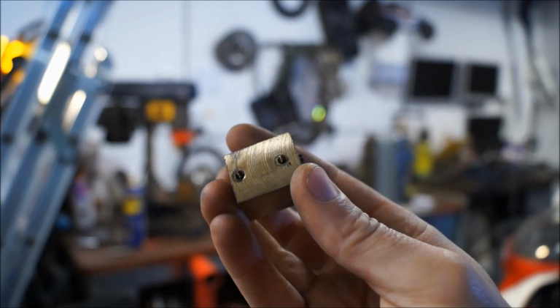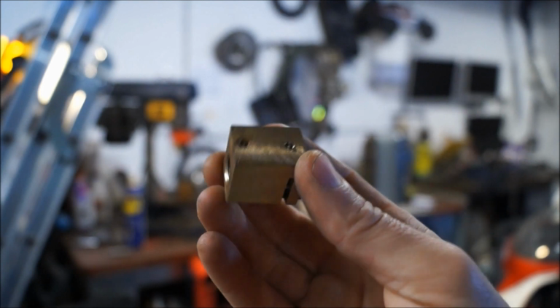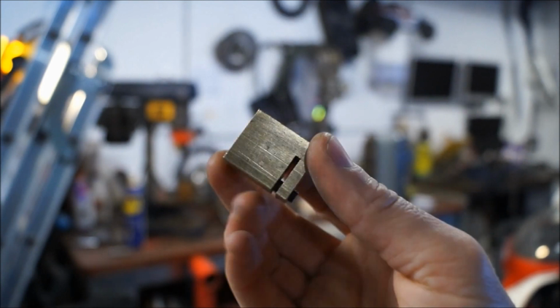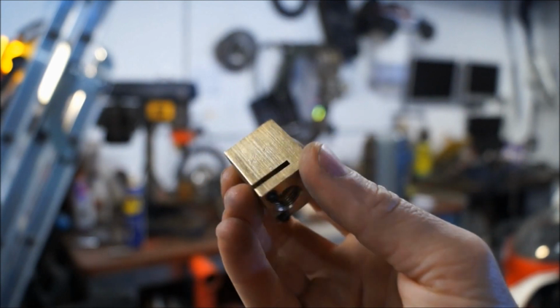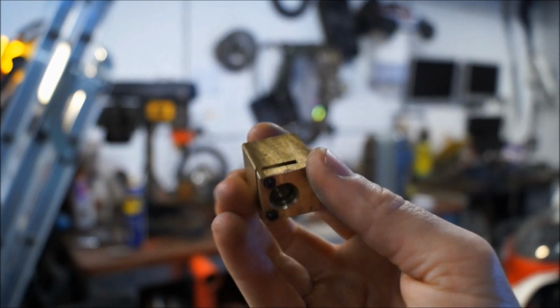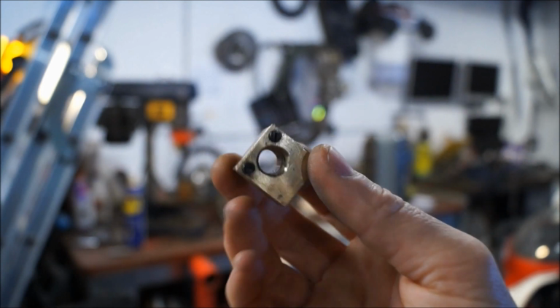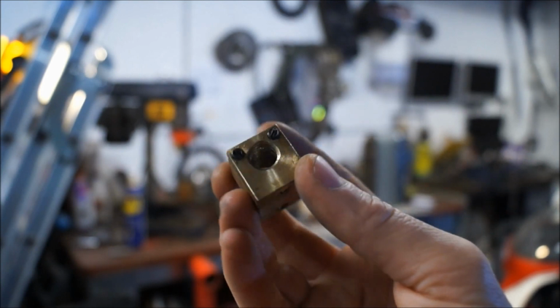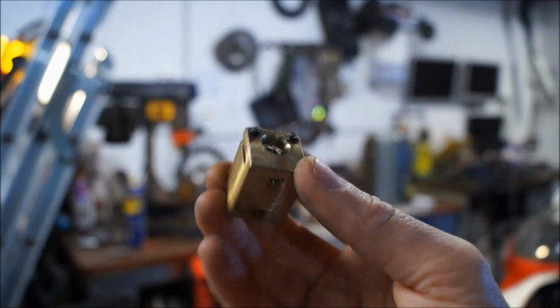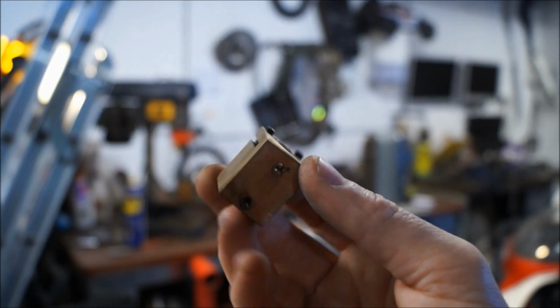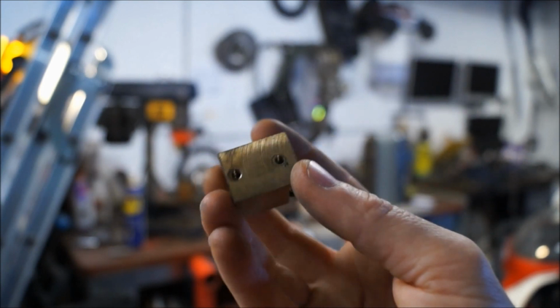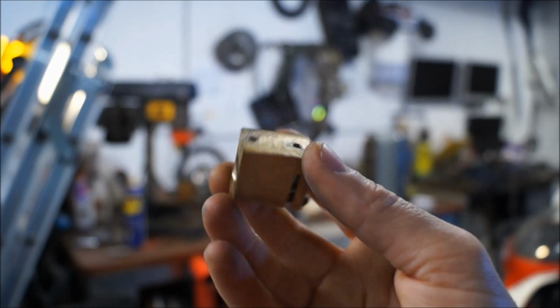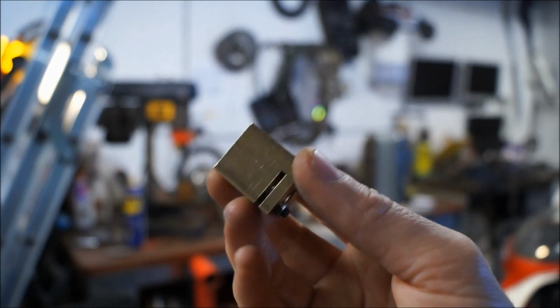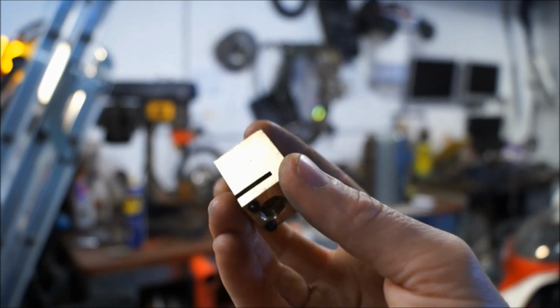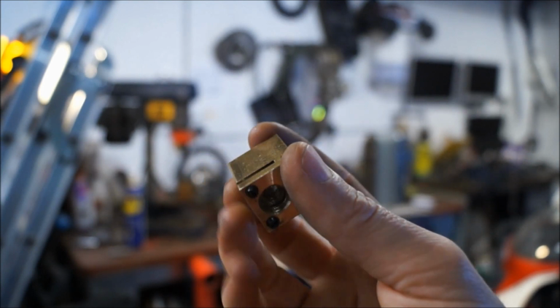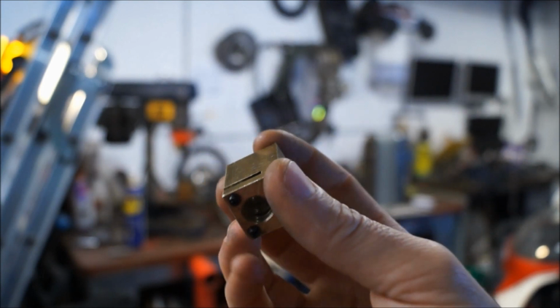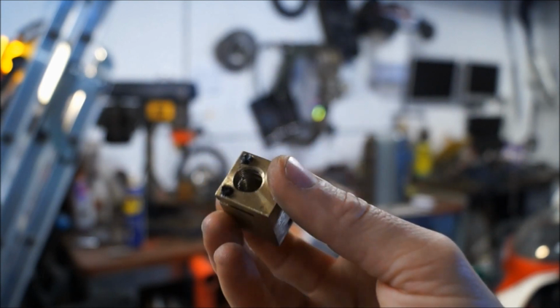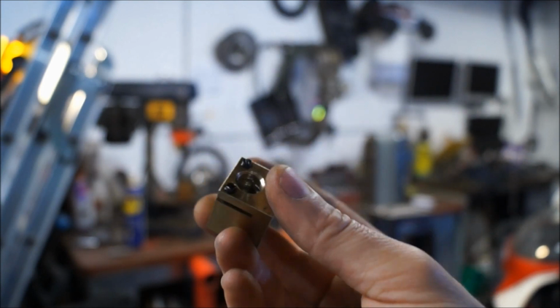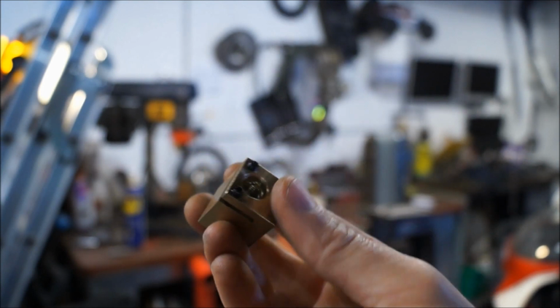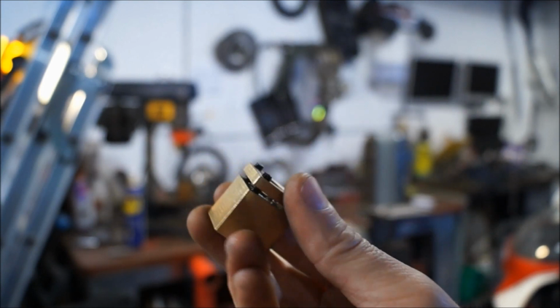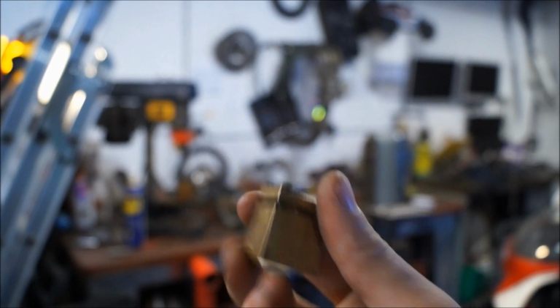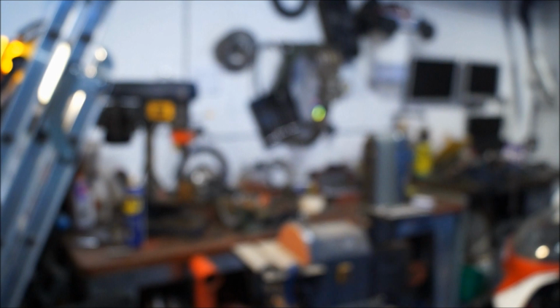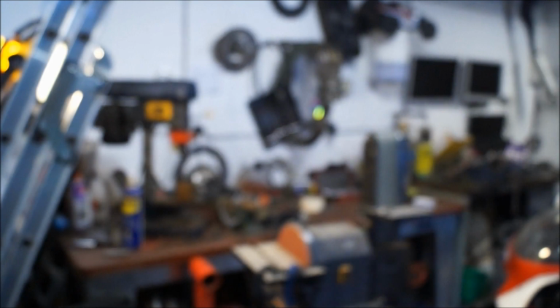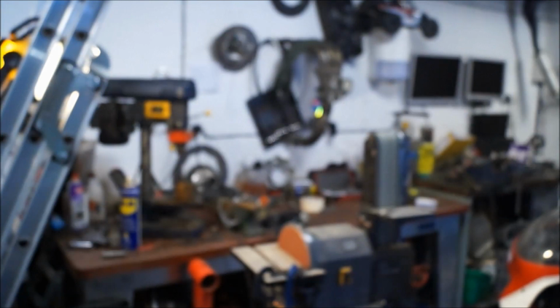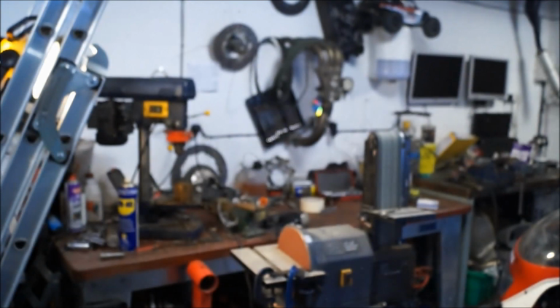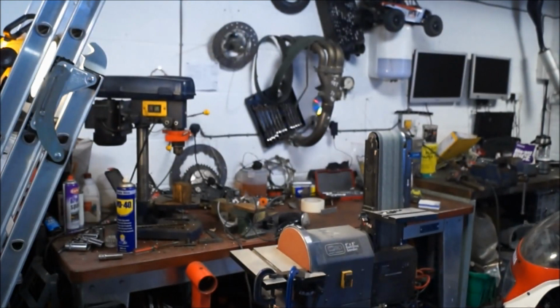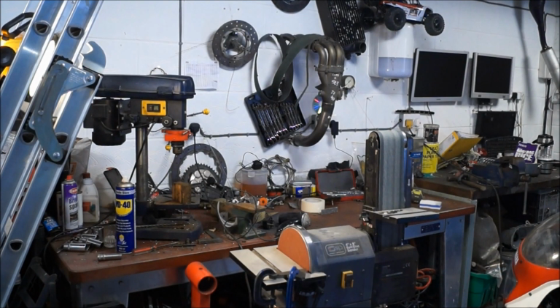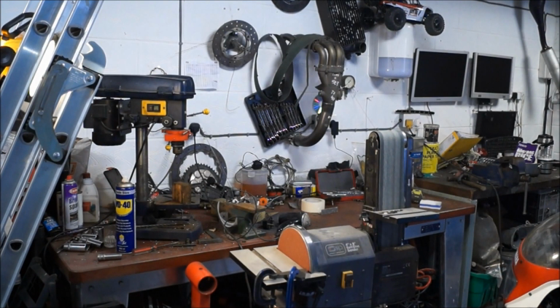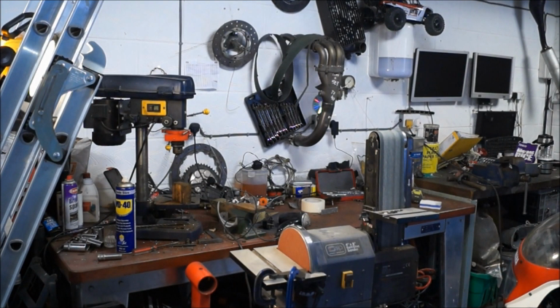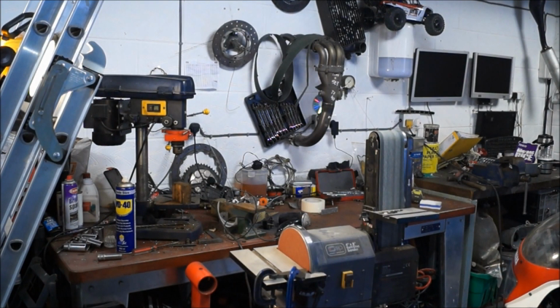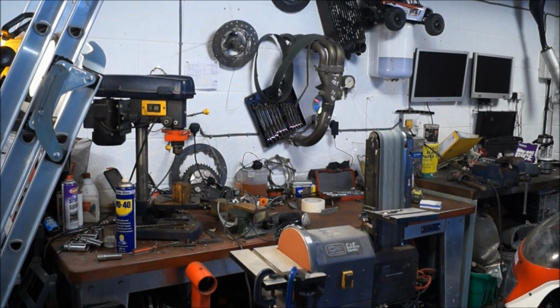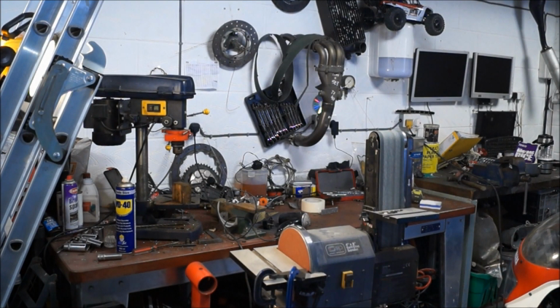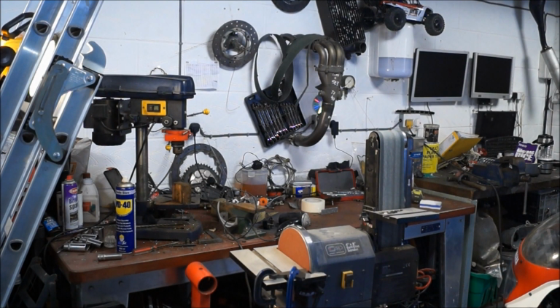So, I need to cut it next, face off the other end, and start drilling holes.